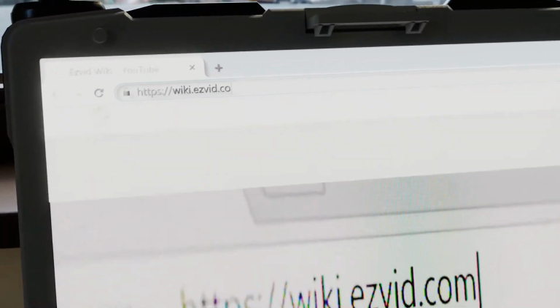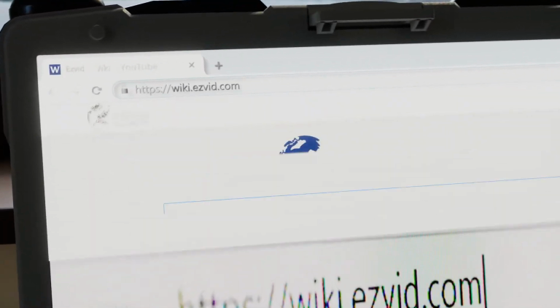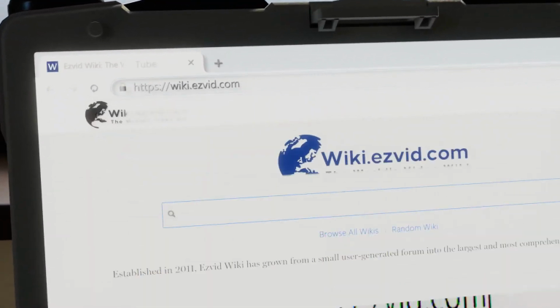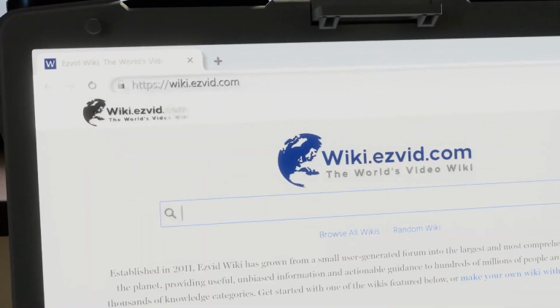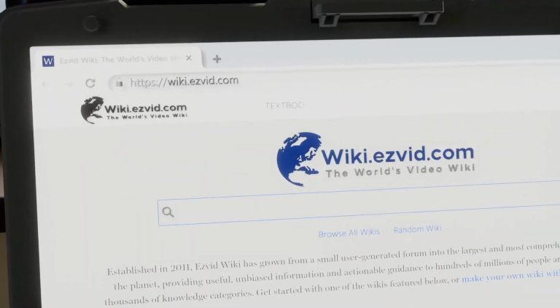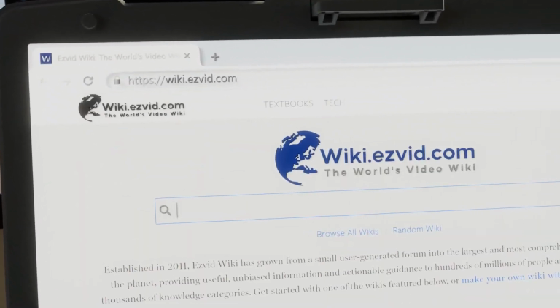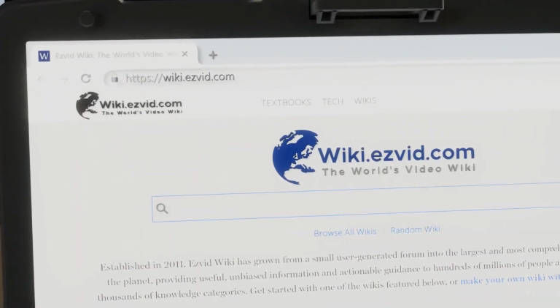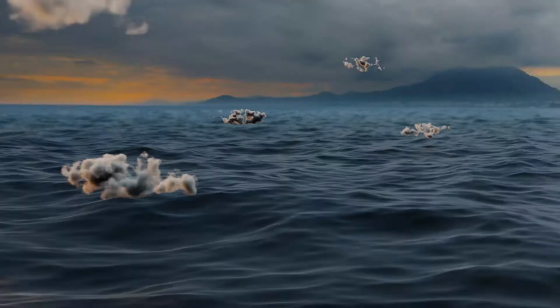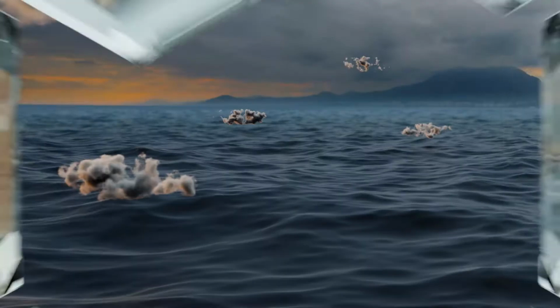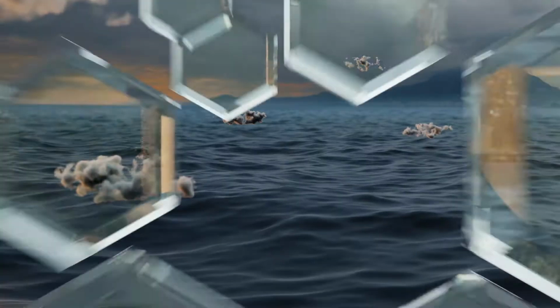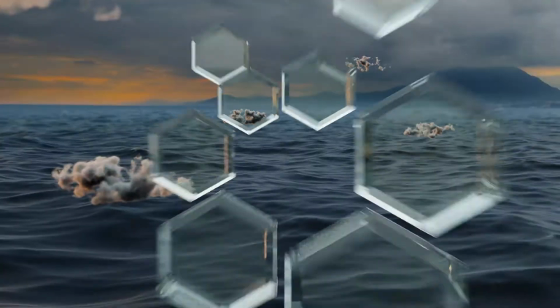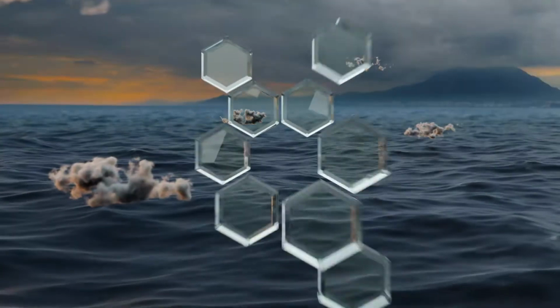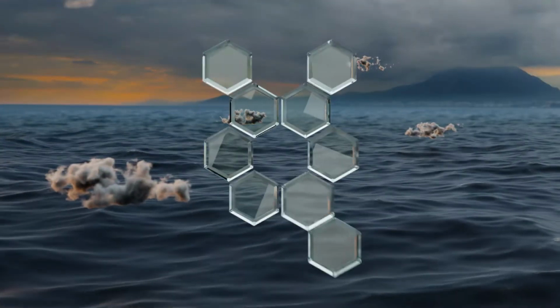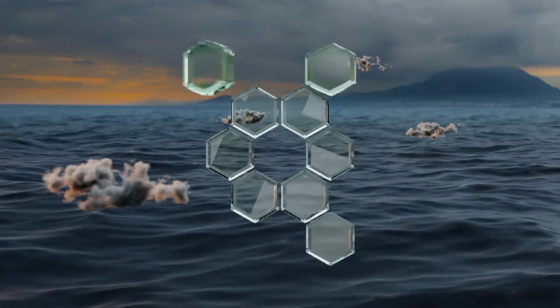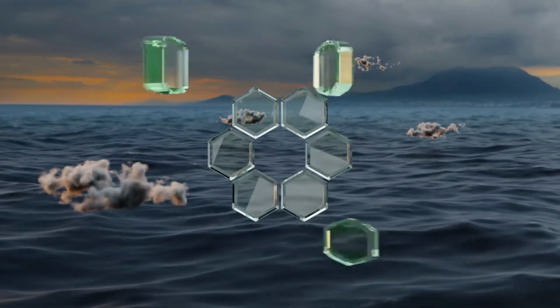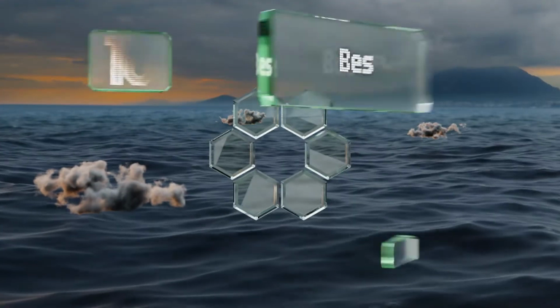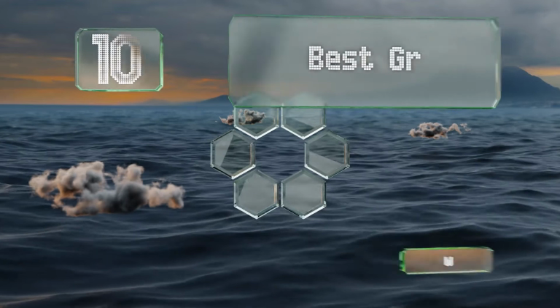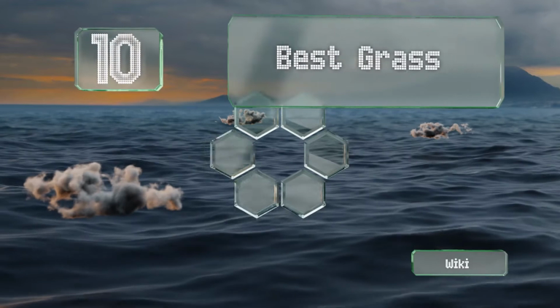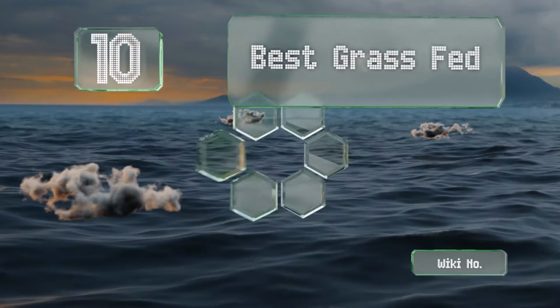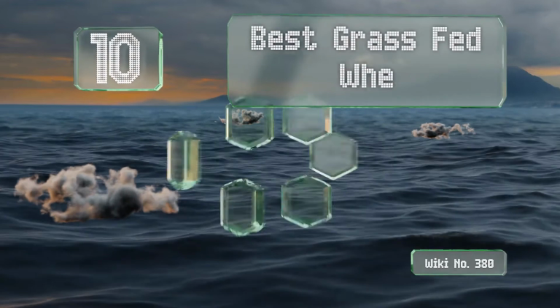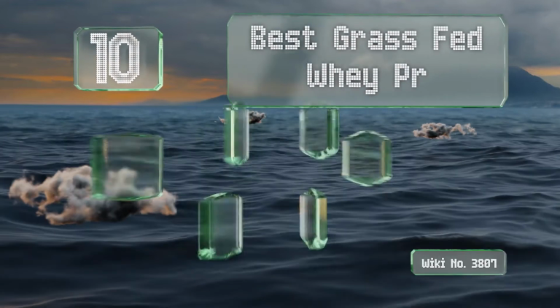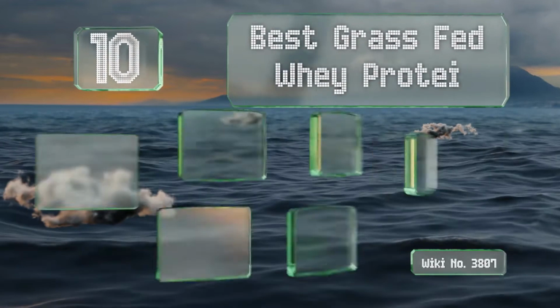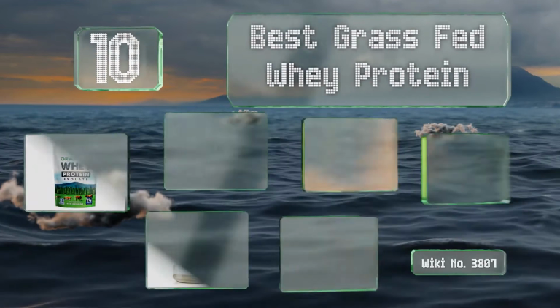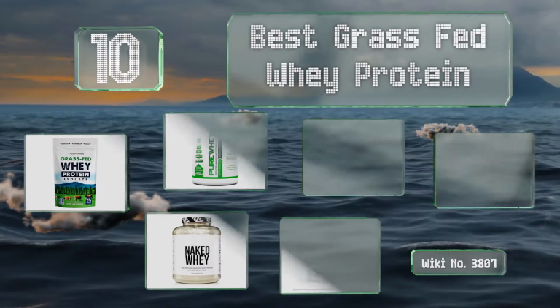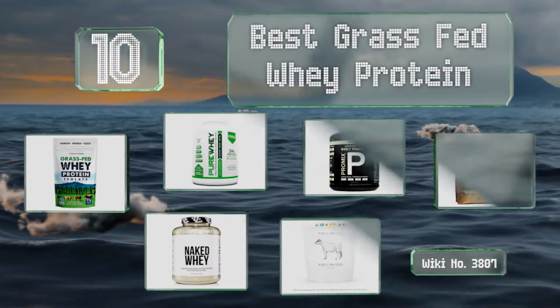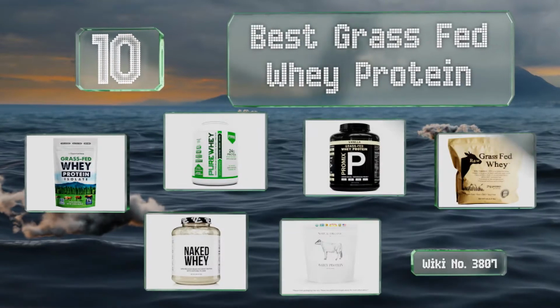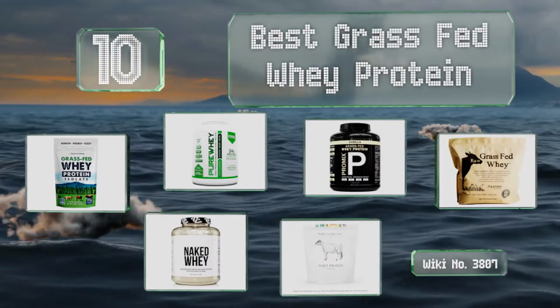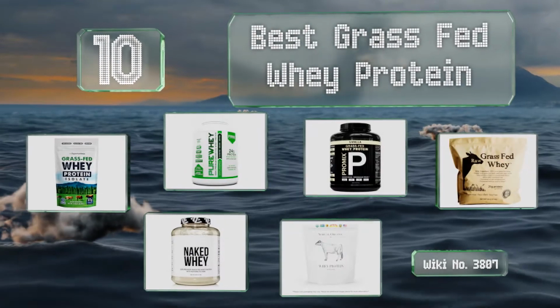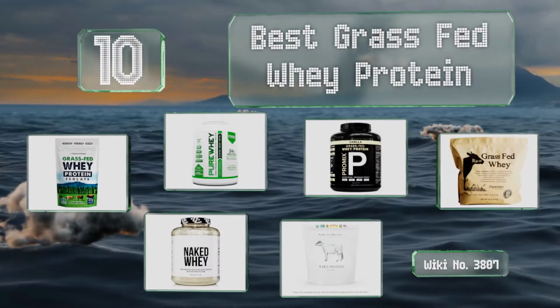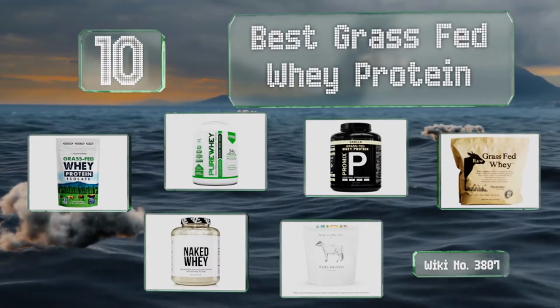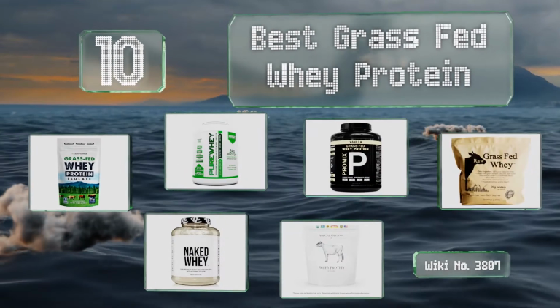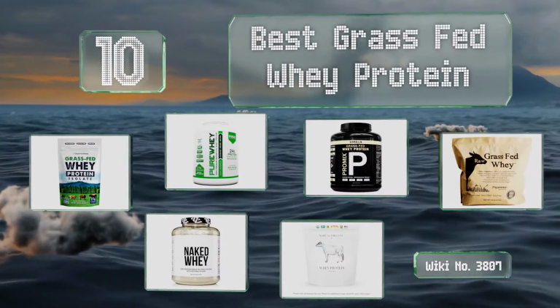EasyVid presents the 10 best grass-fed whey protein. Let's get started with the list.